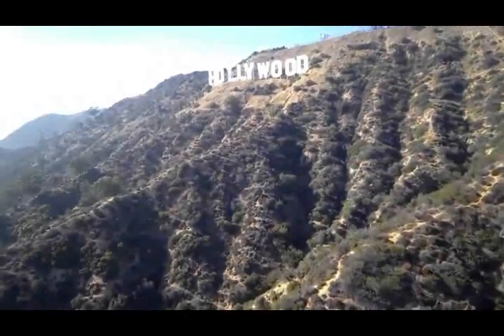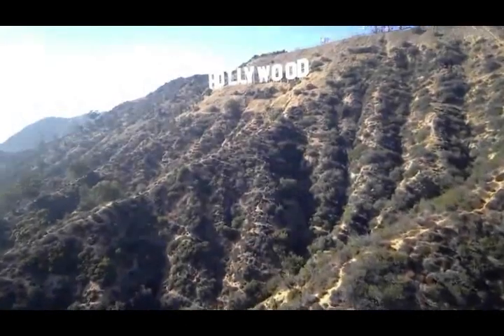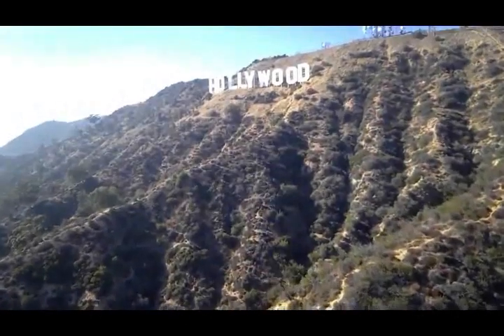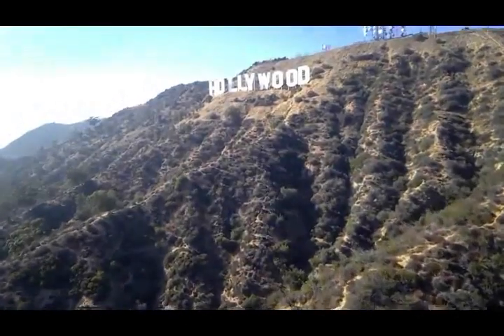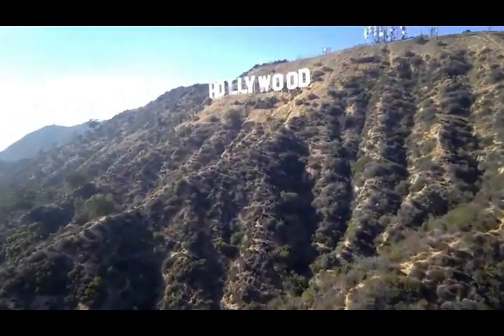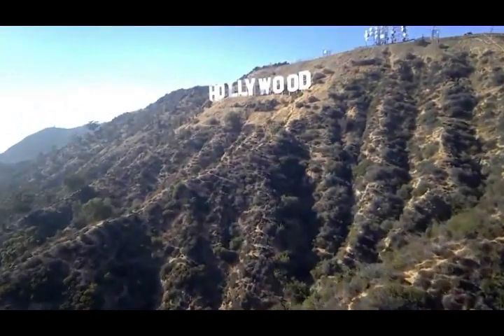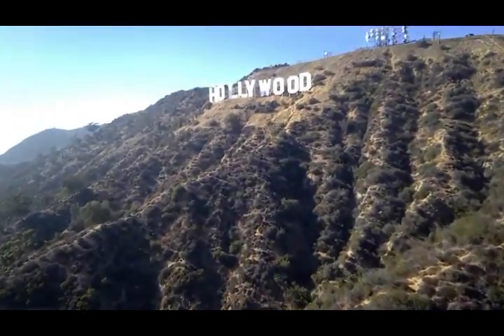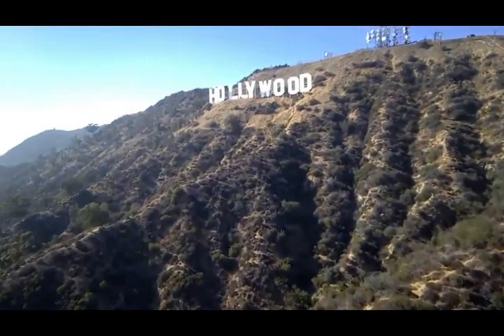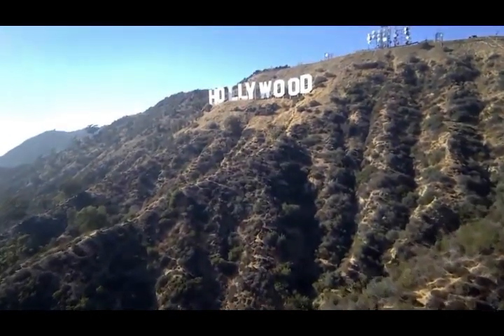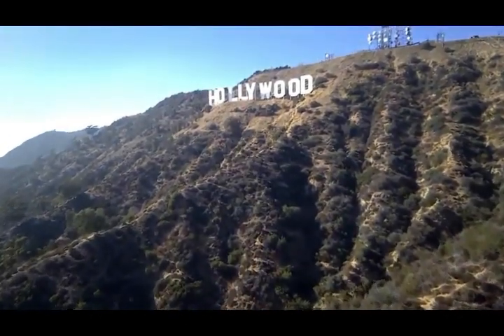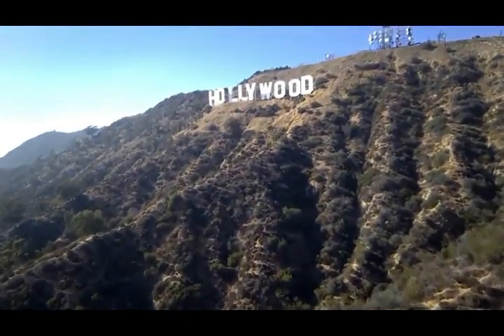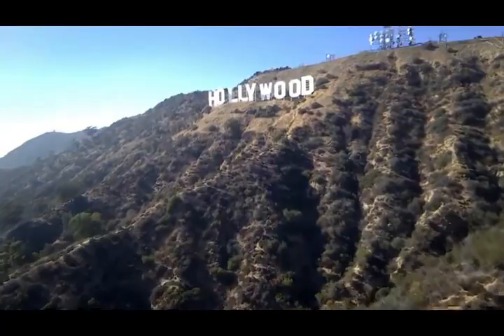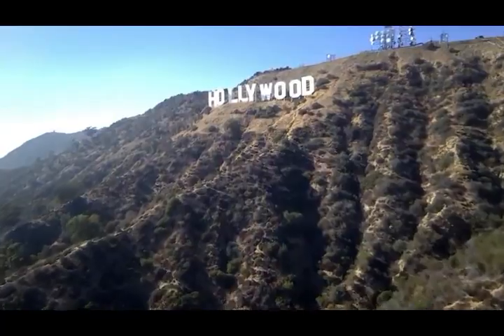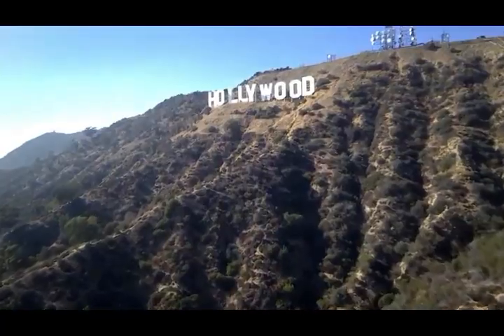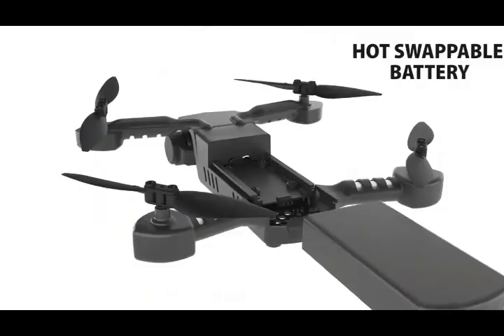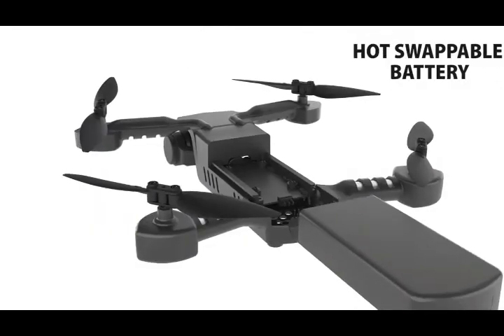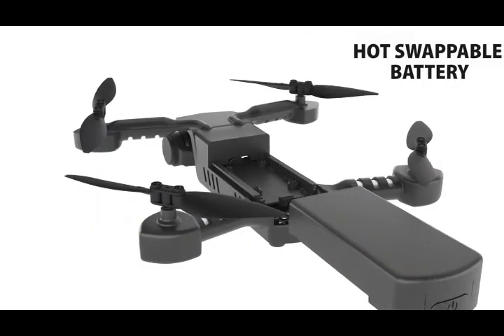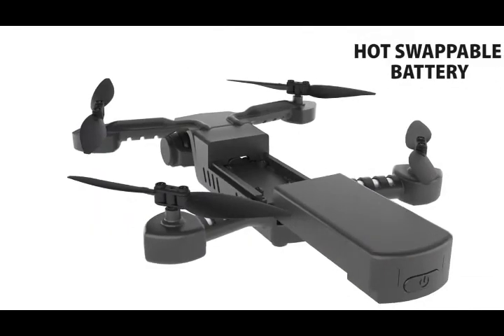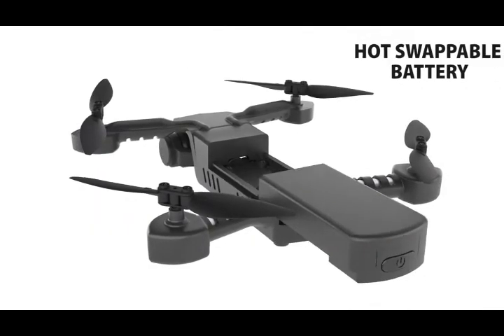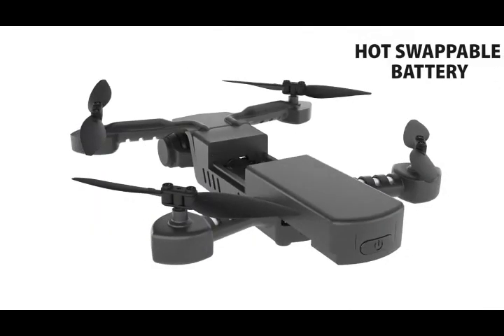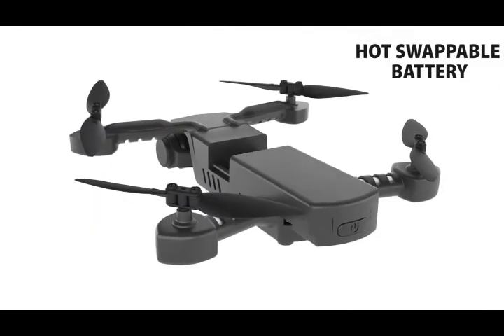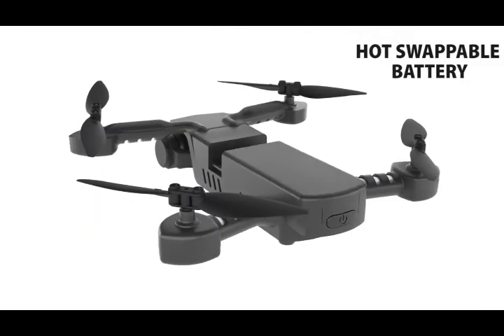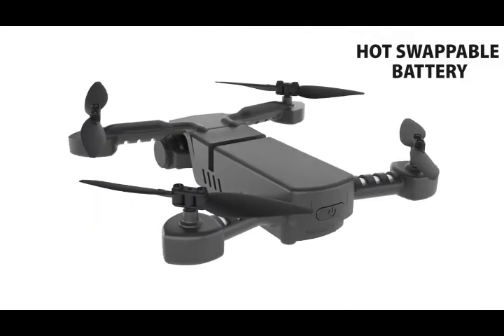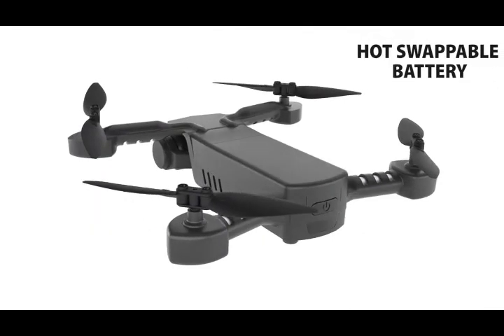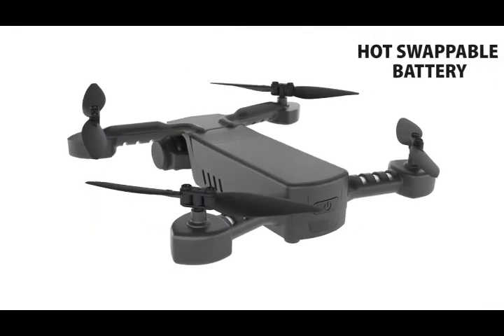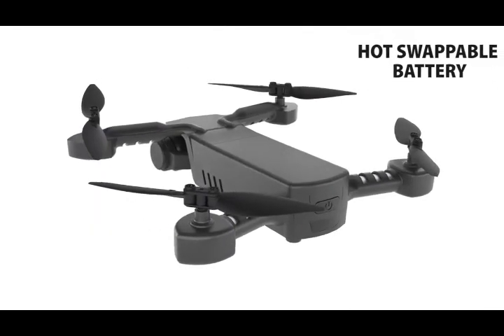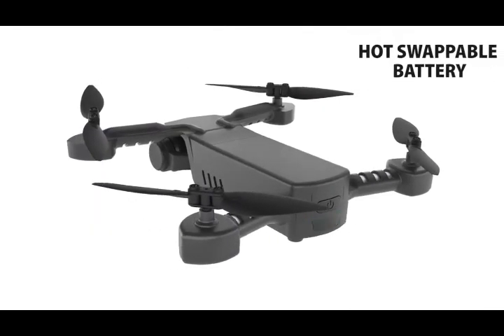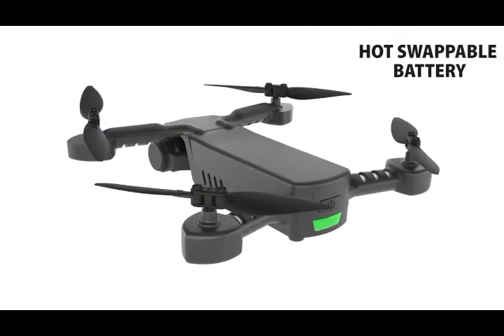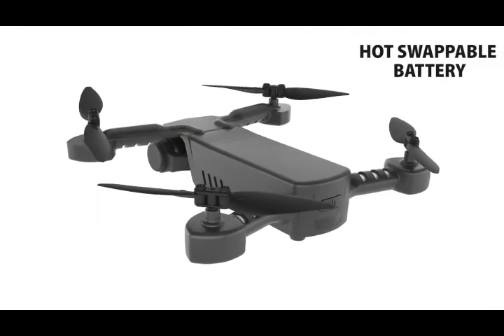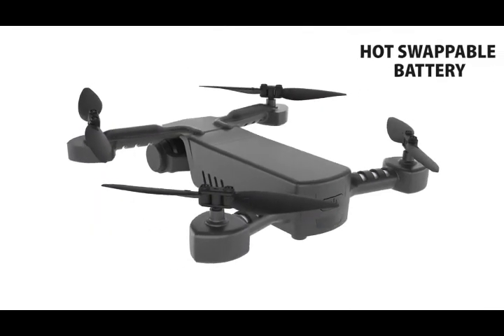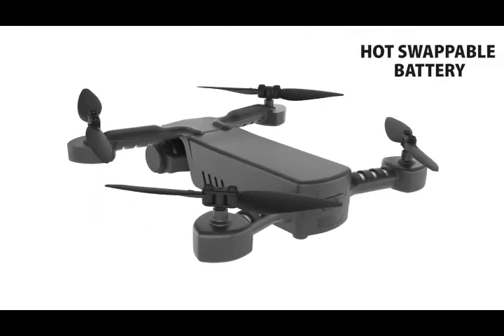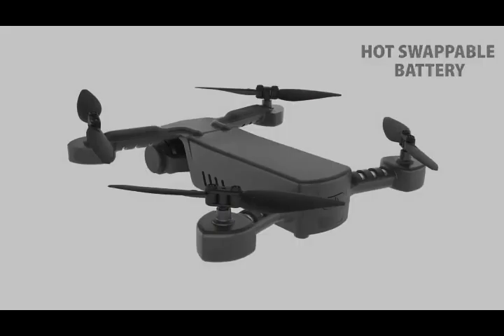We're taking it to the next level in stability, size, affordability, and ease of use.